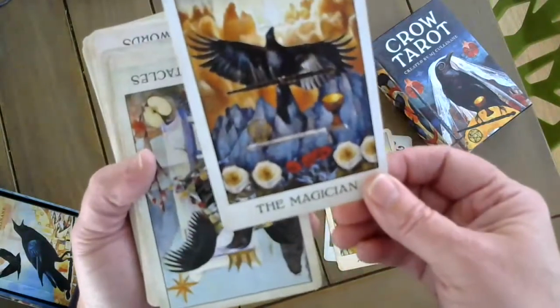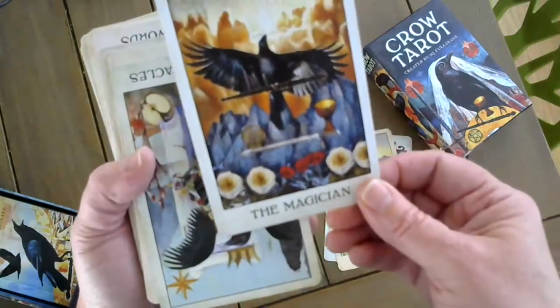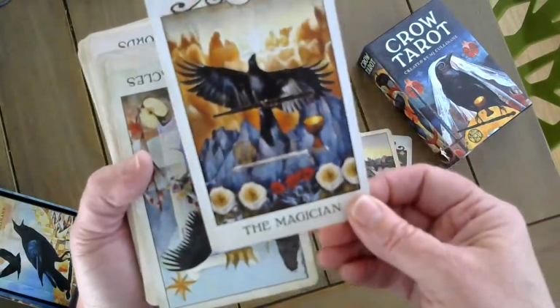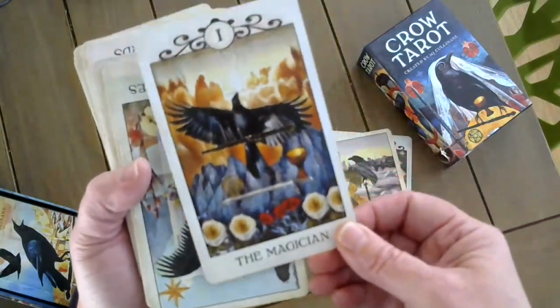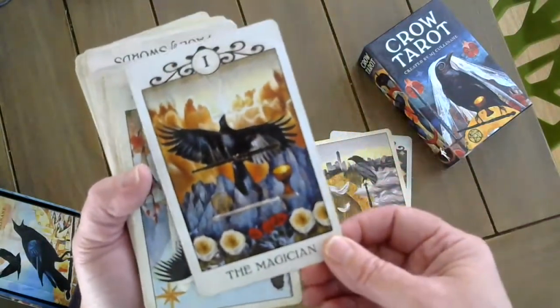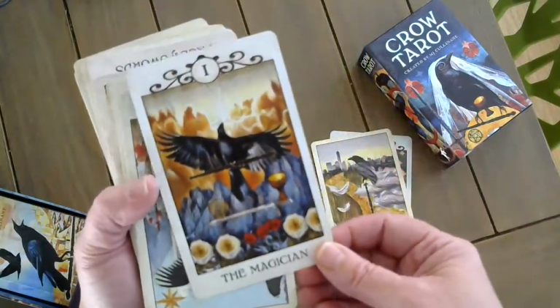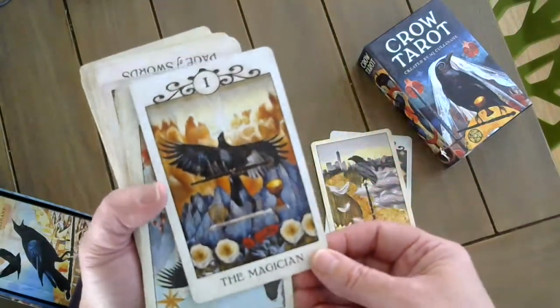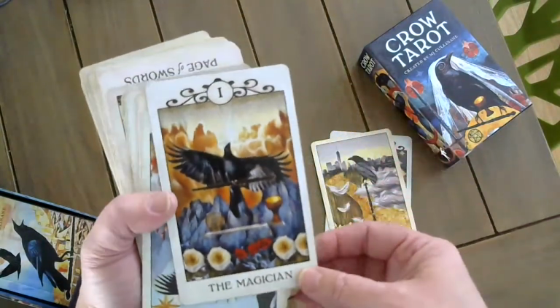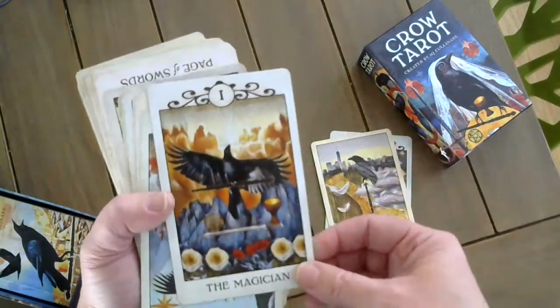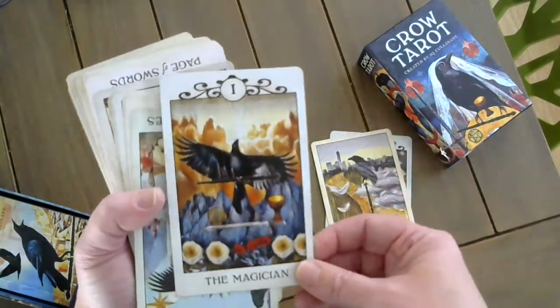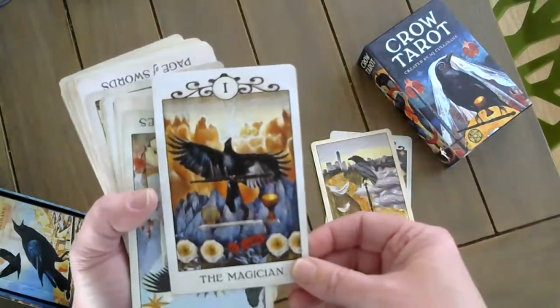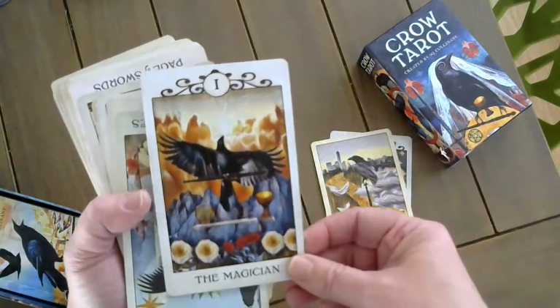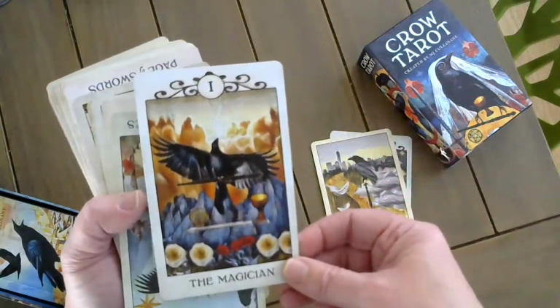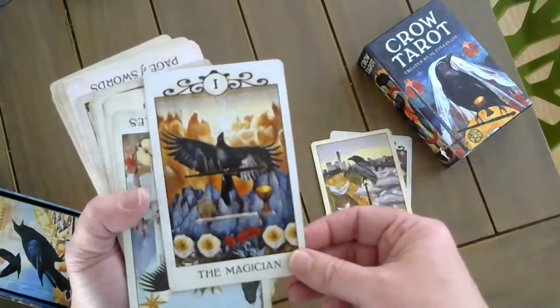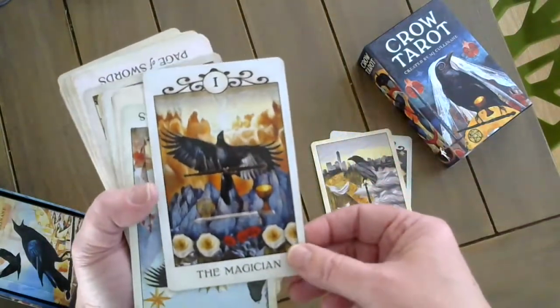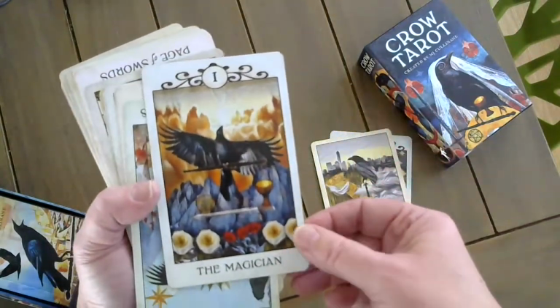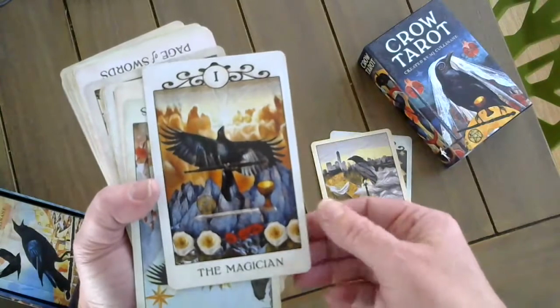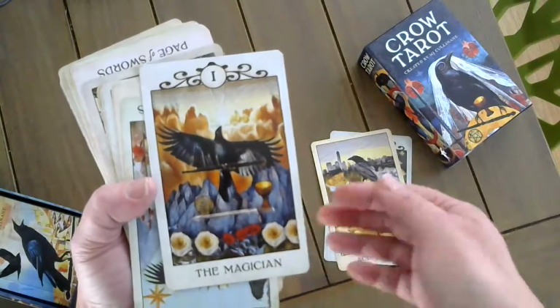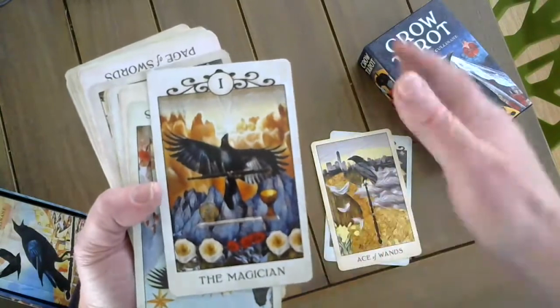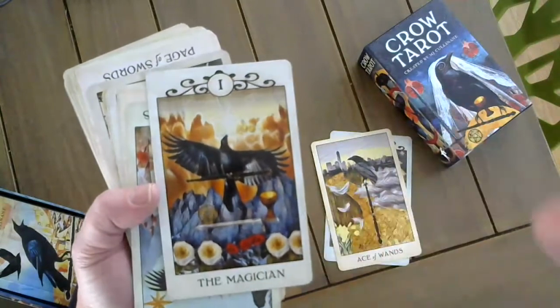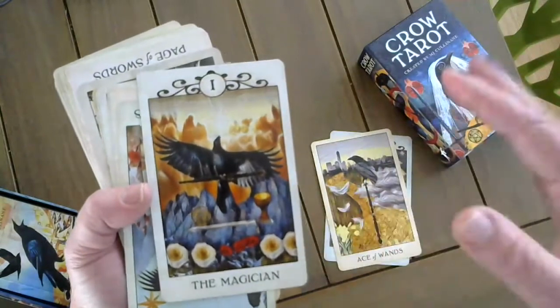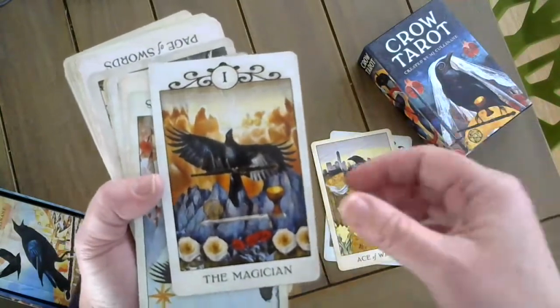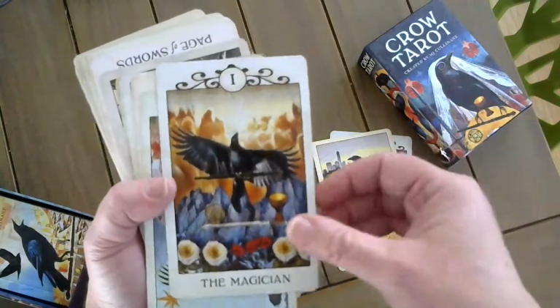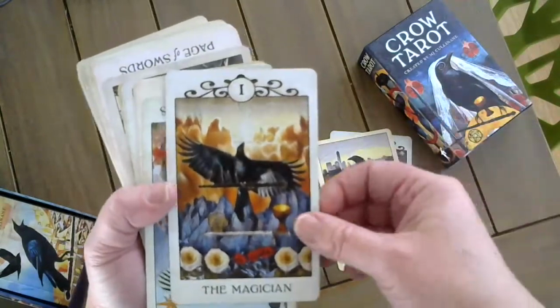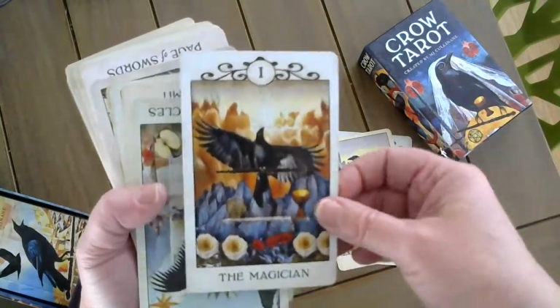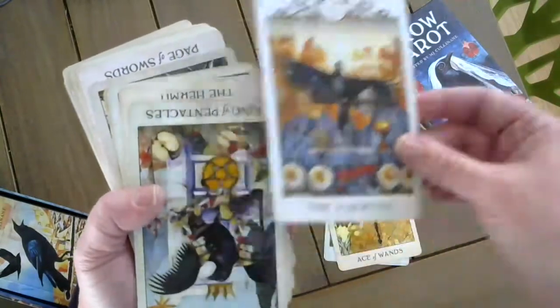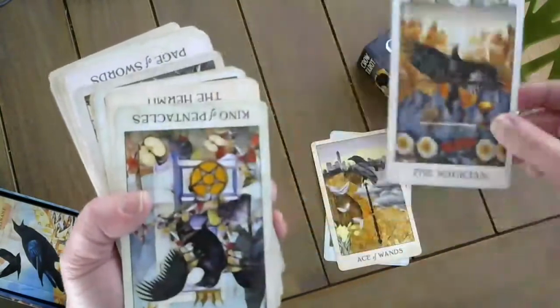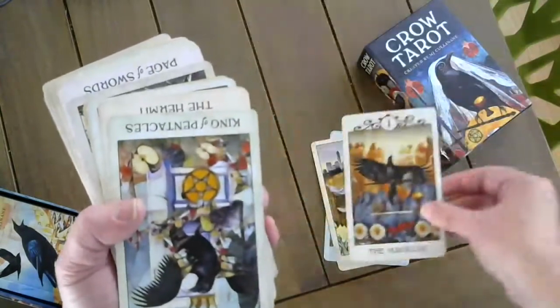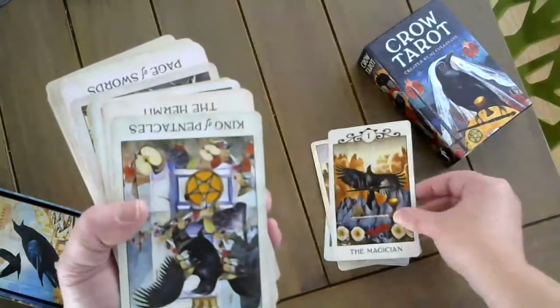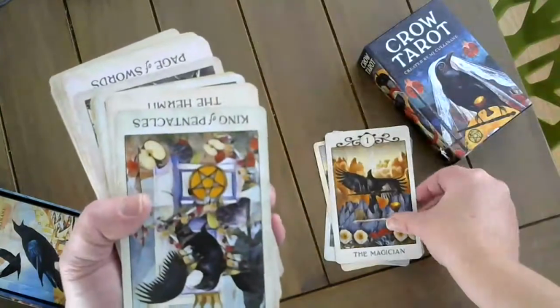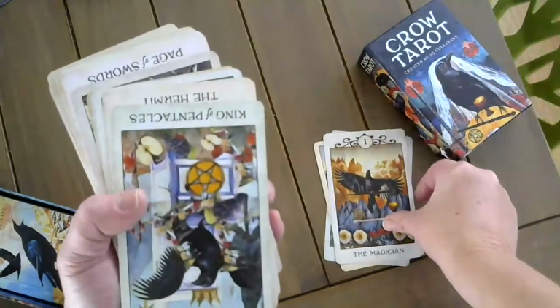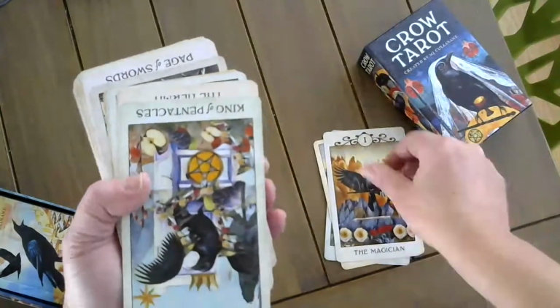The Magician. You can almost feel the power that this card contains.